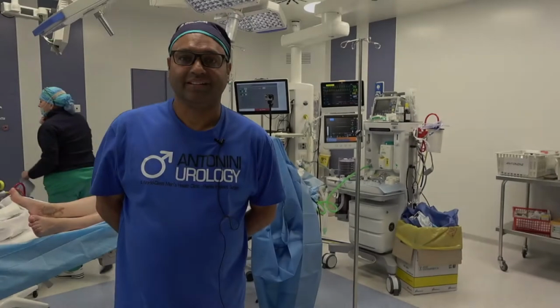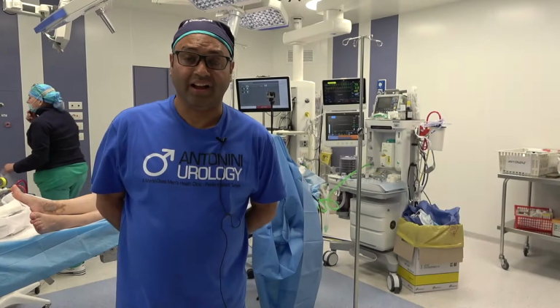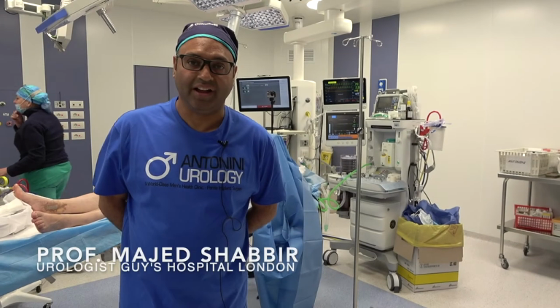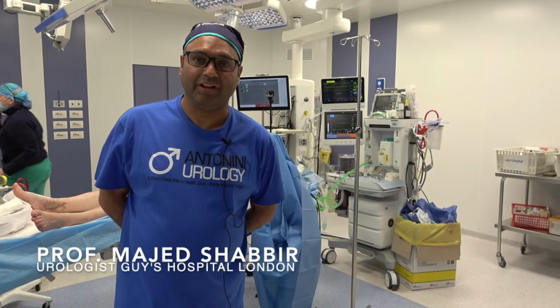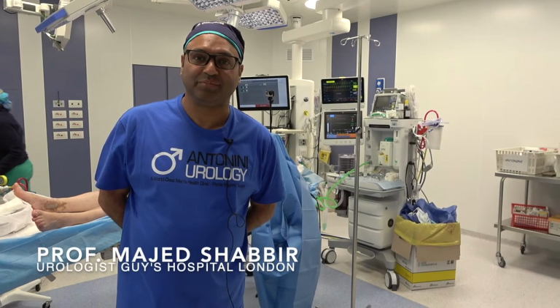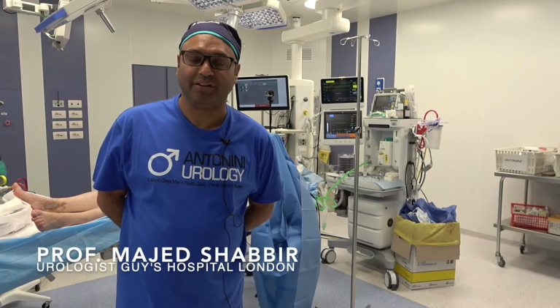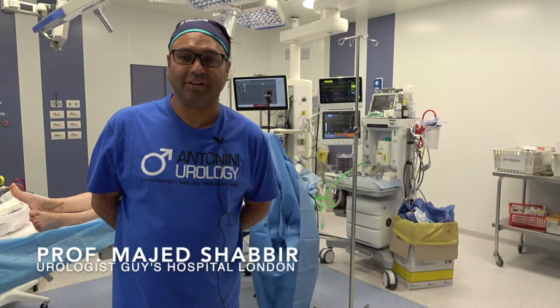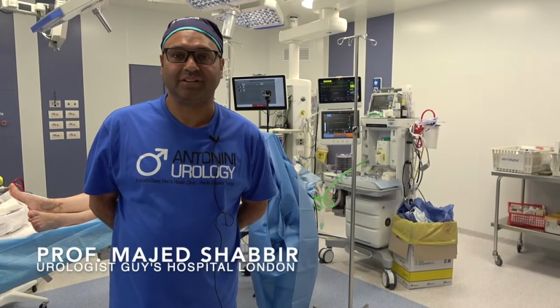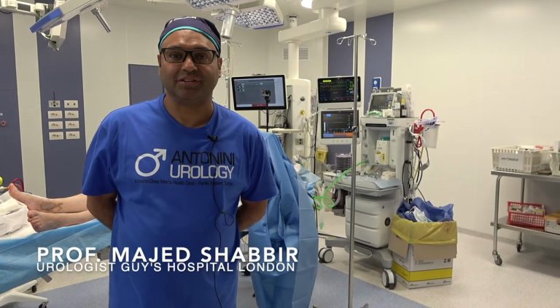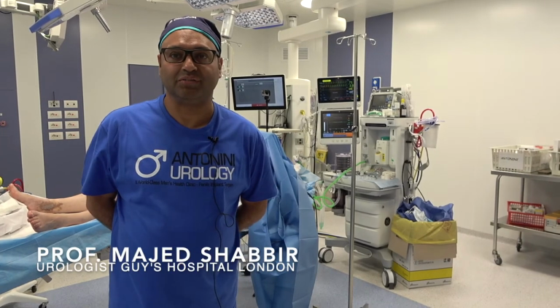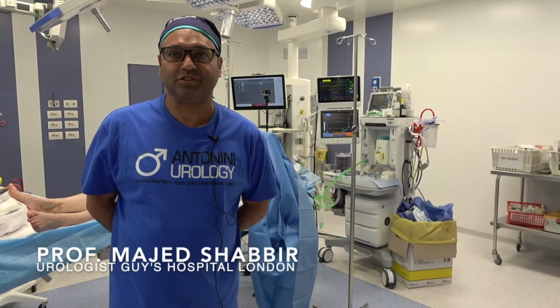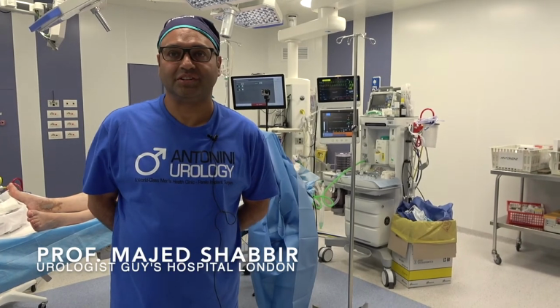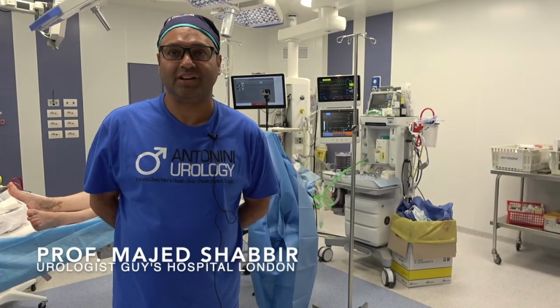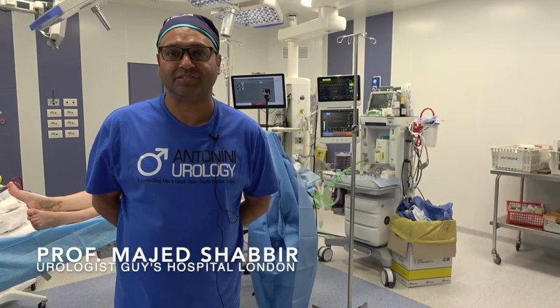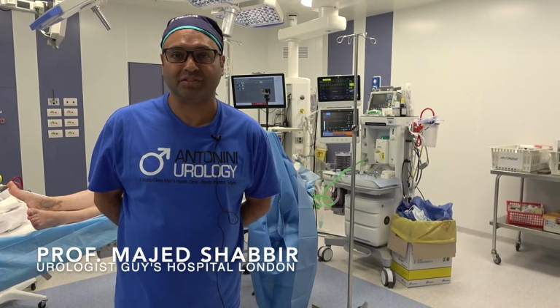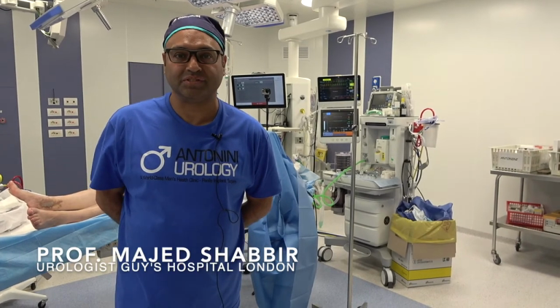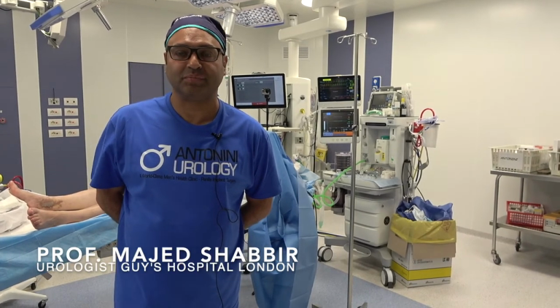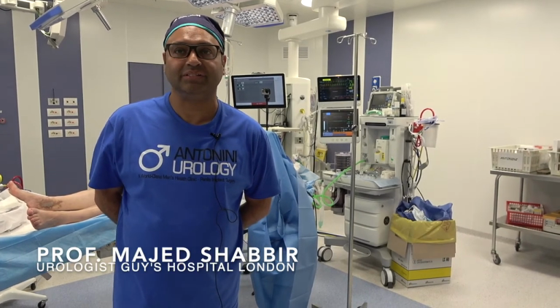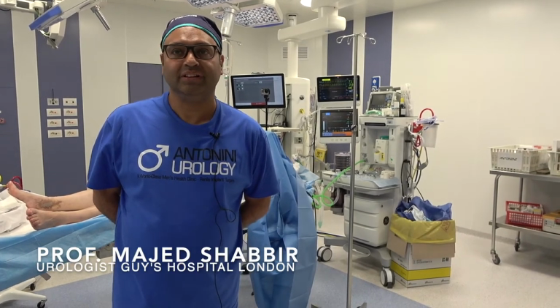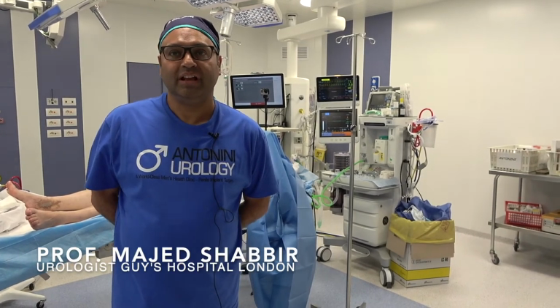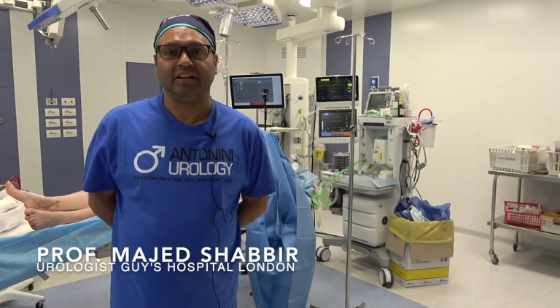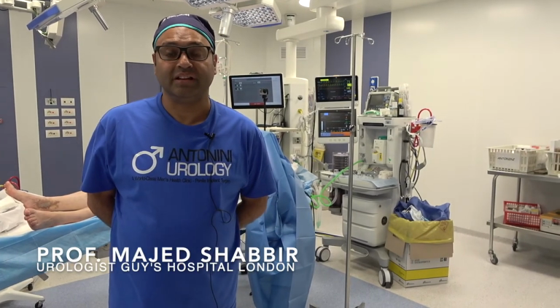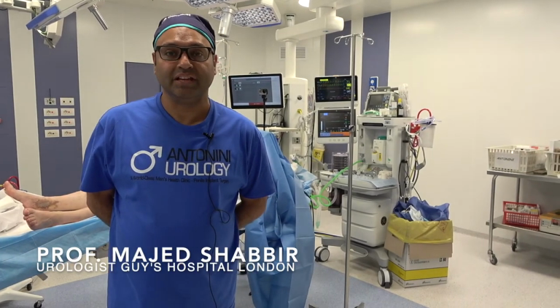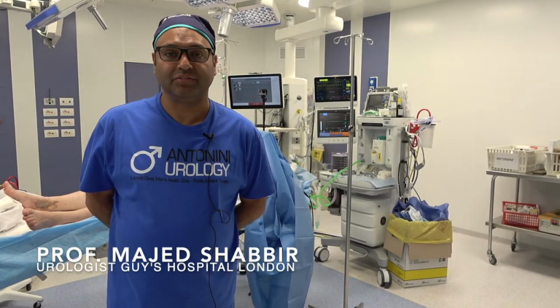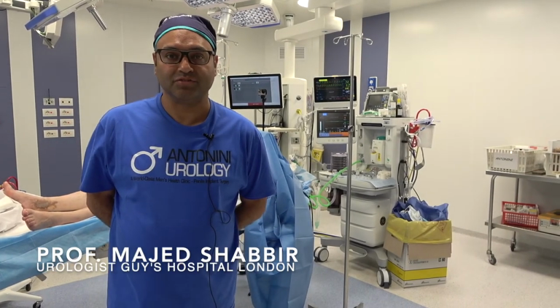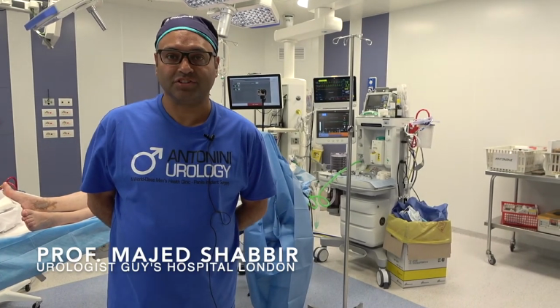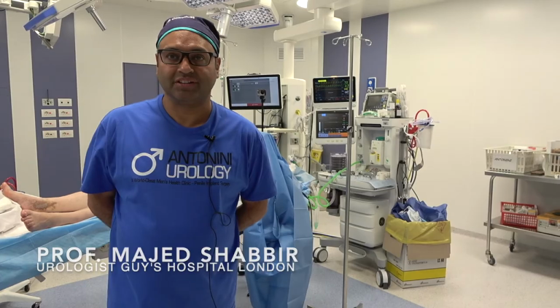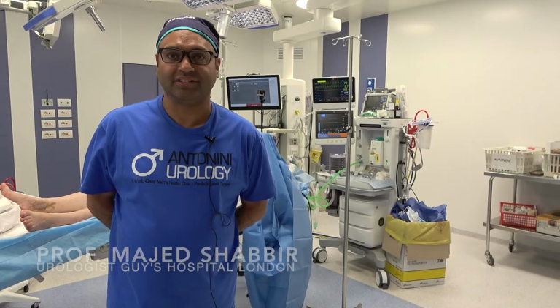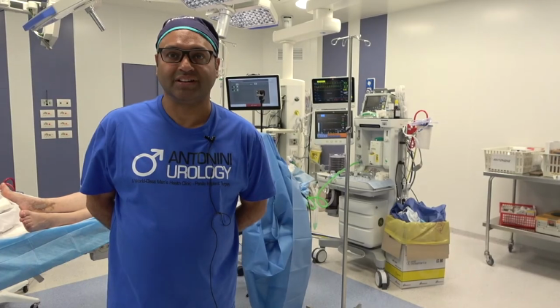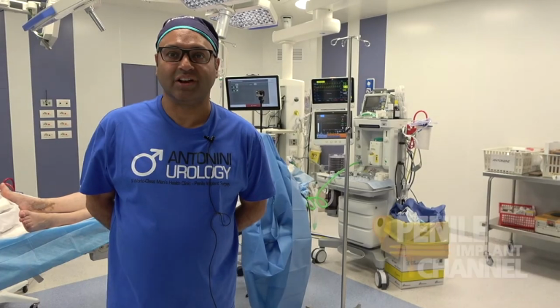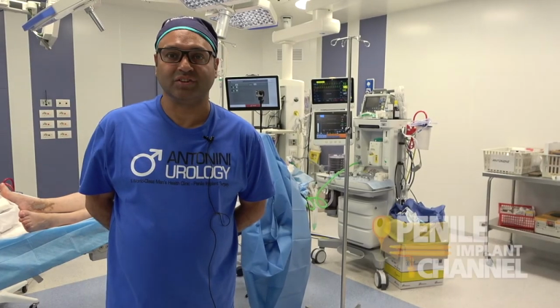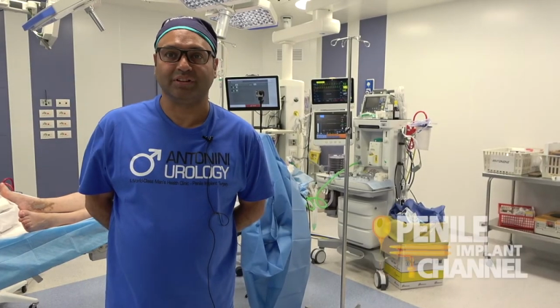Hi, I'm Mad Shabir. I'm a consultant urologist at Guy's and St Thomas' Hospital and the lead for andrology at Guy's Hospital.